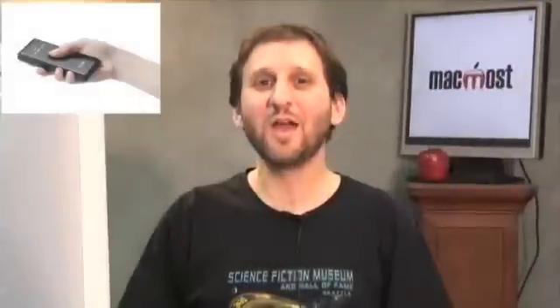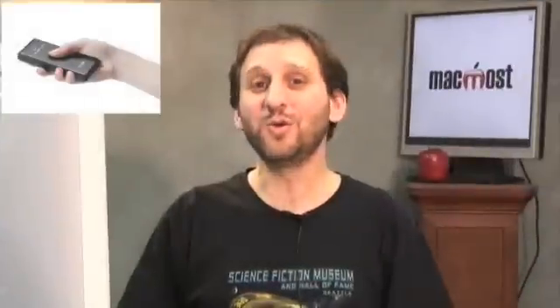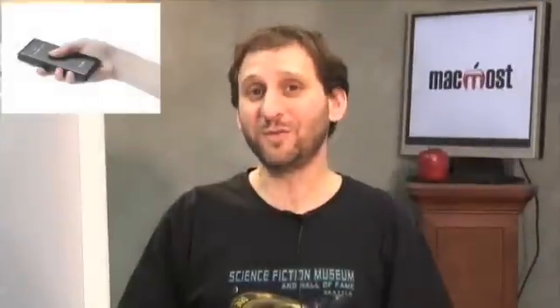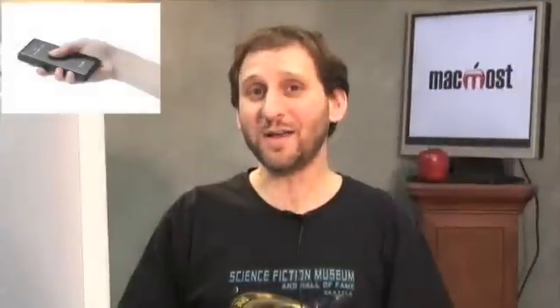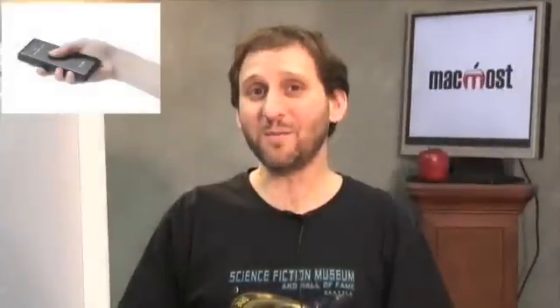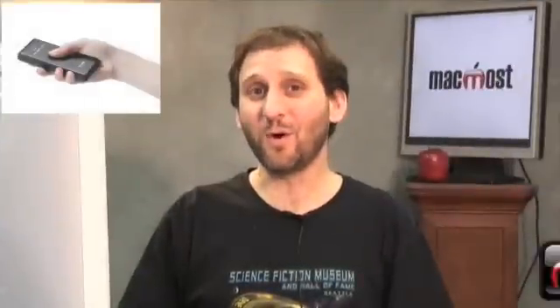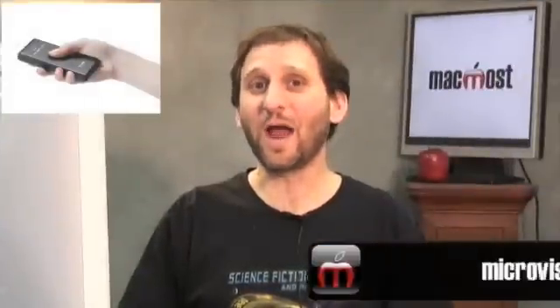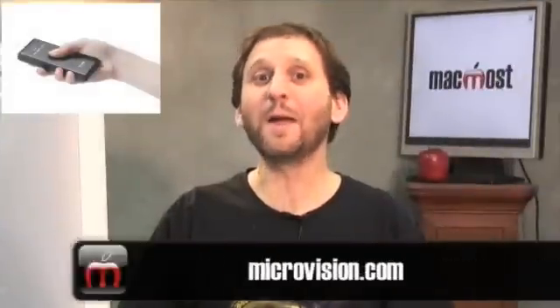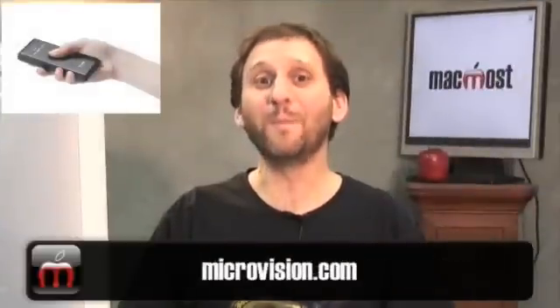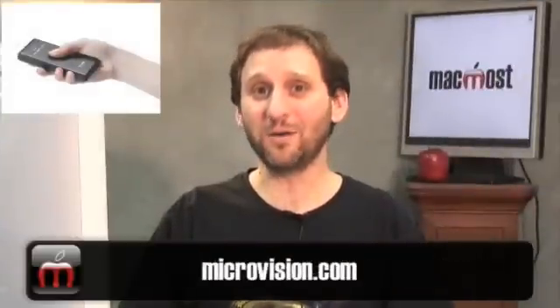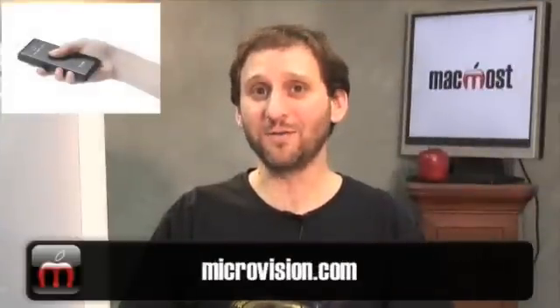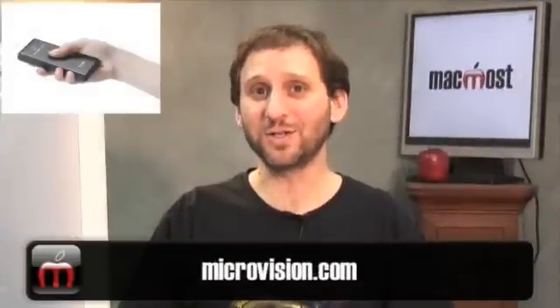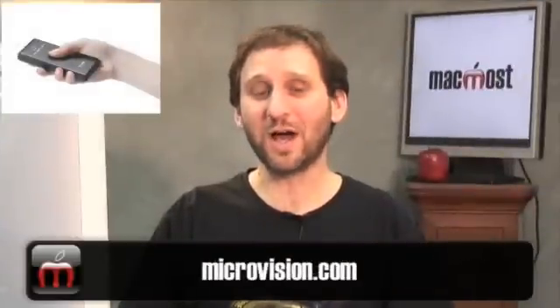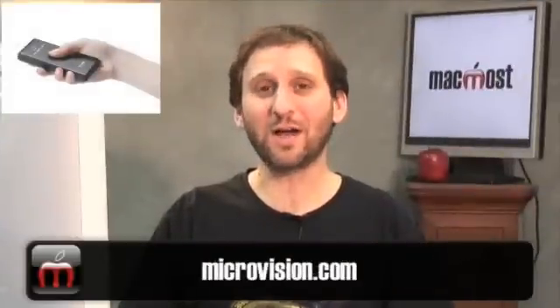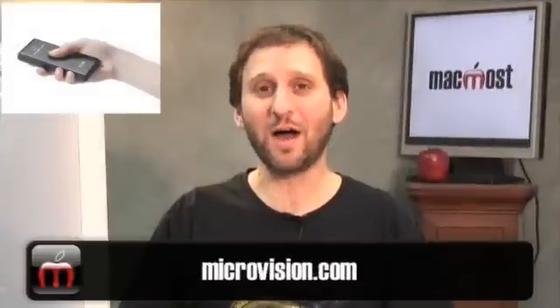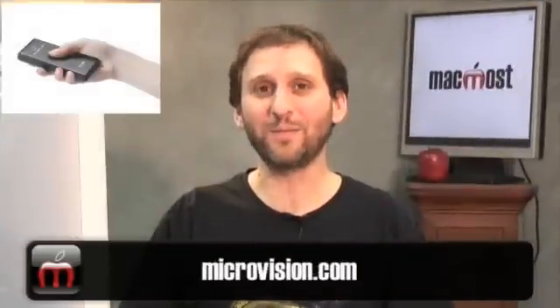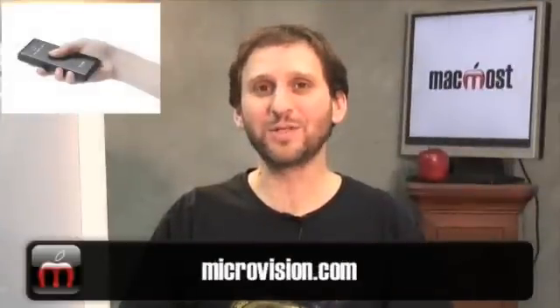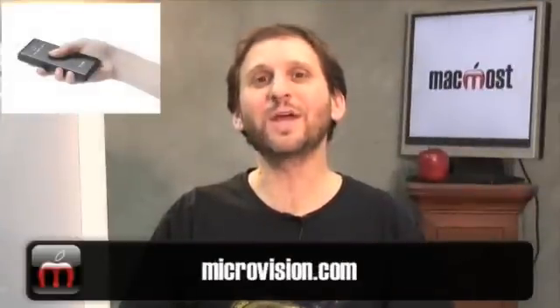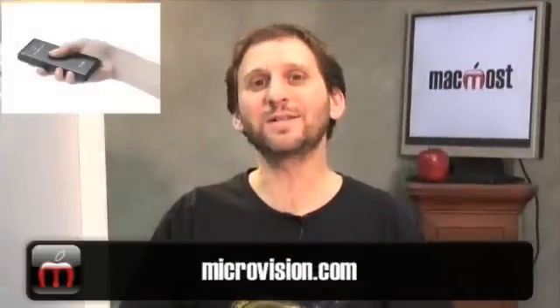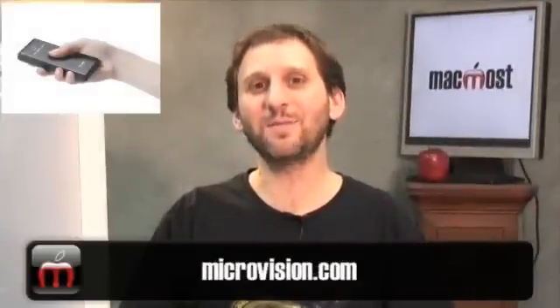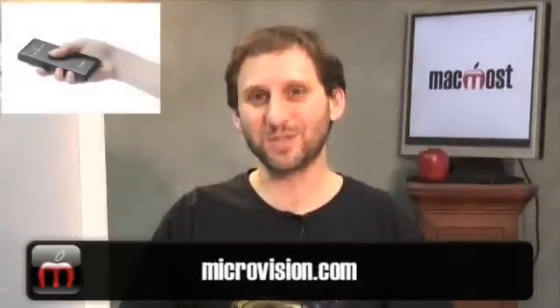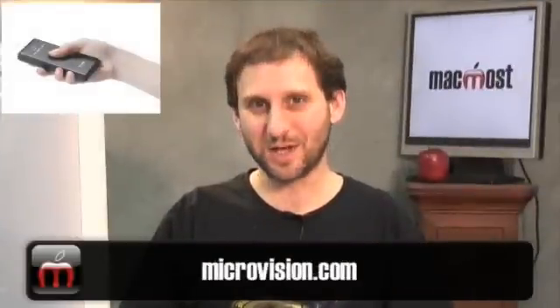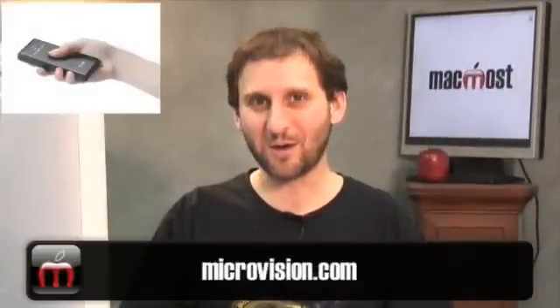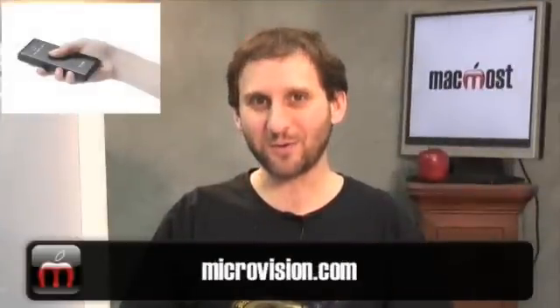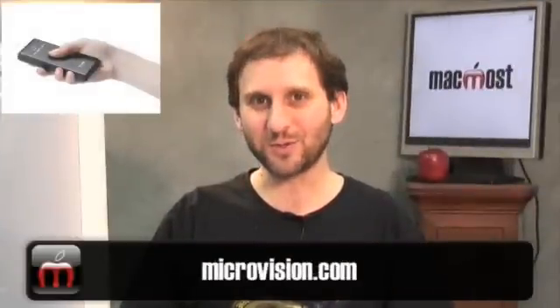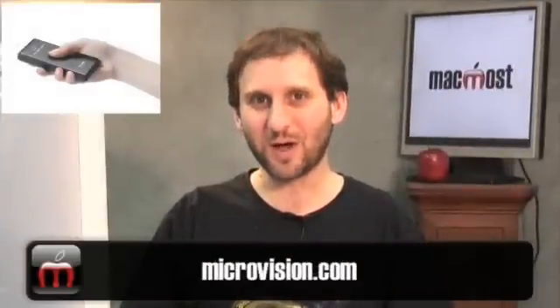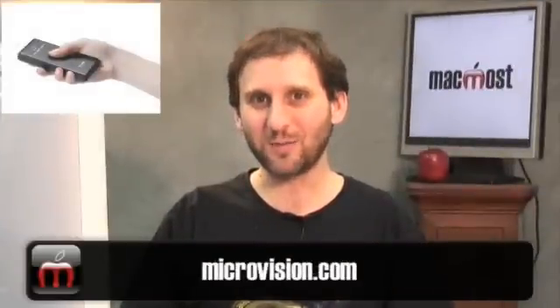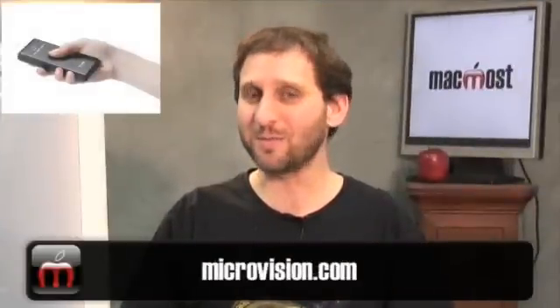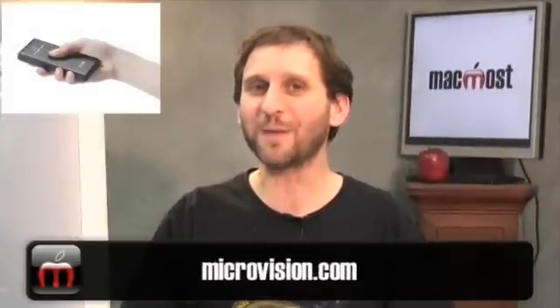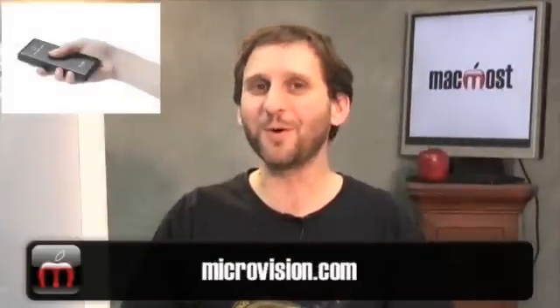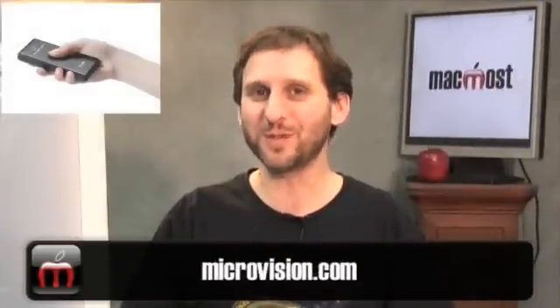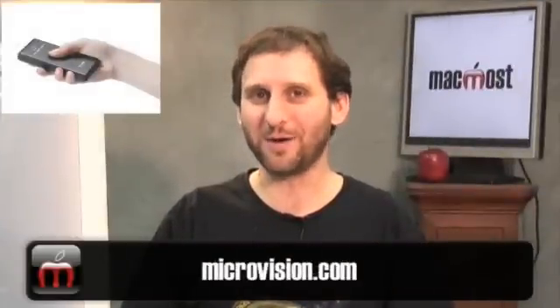You can find out more at microvision.com. Until next time, this is Gary Rosenzweig with MacMost Now.